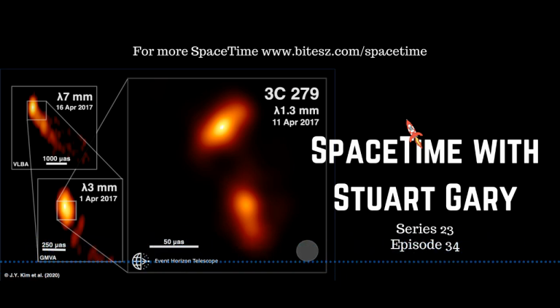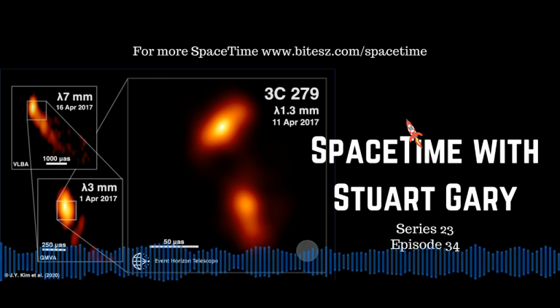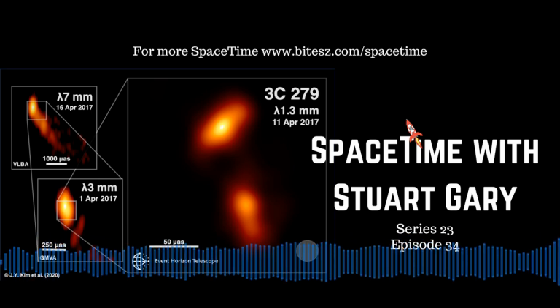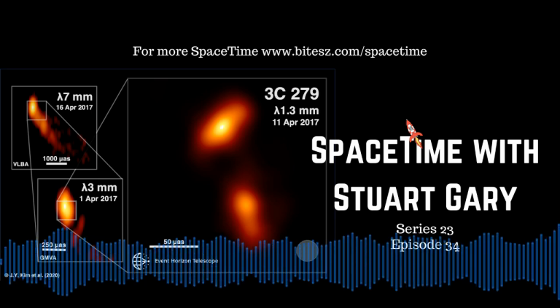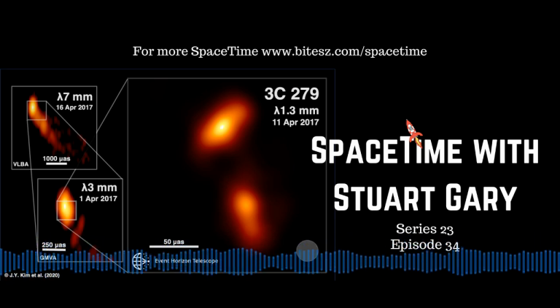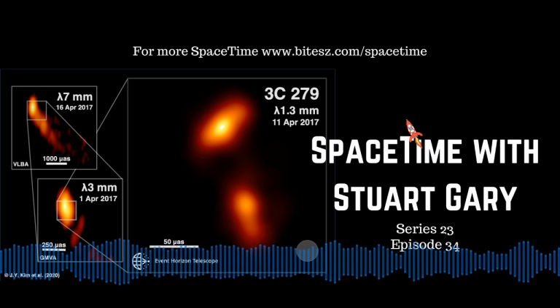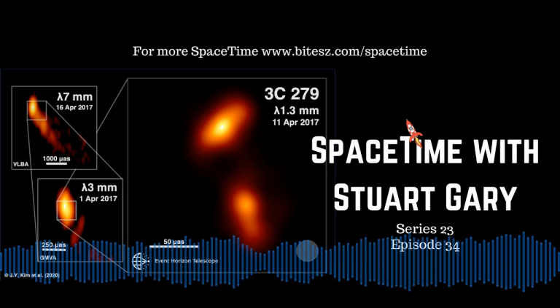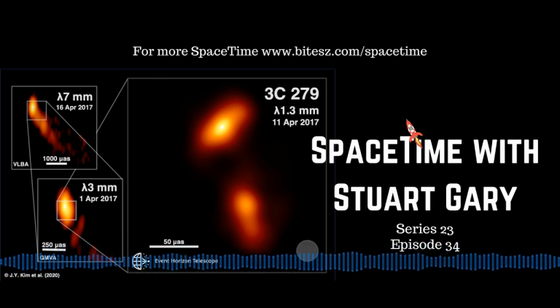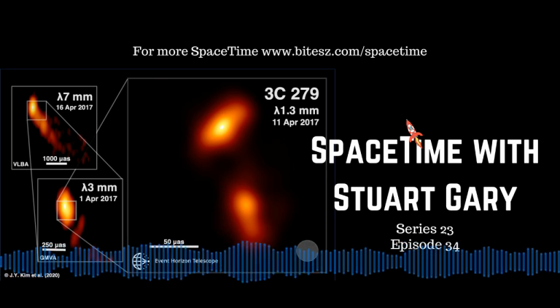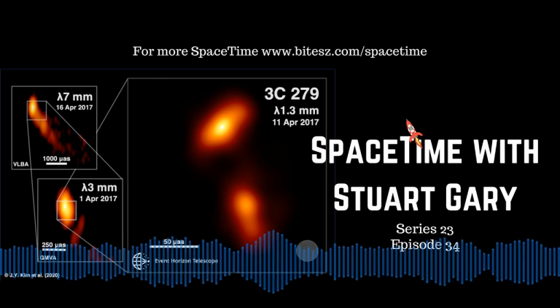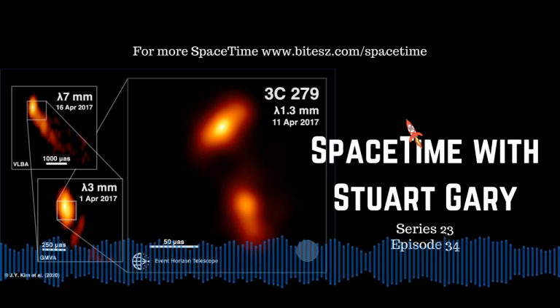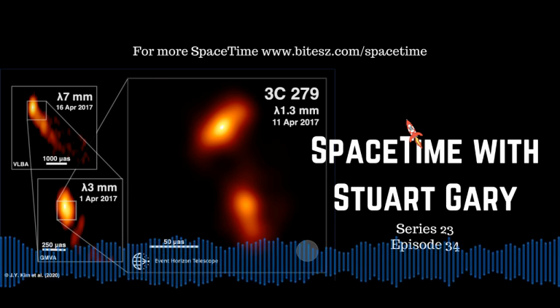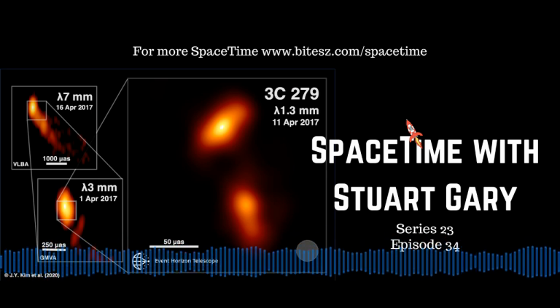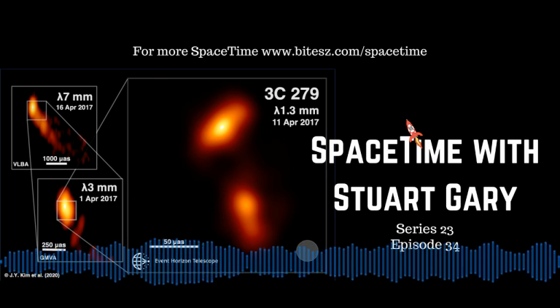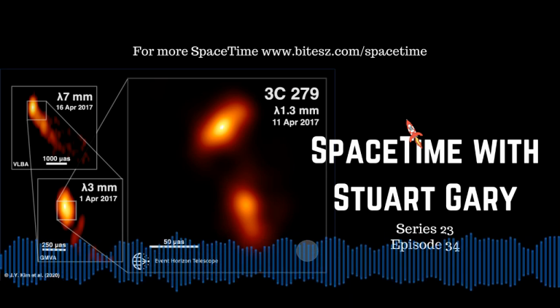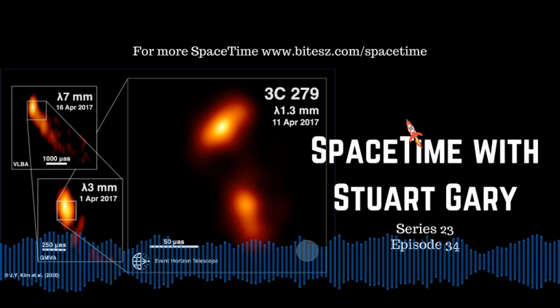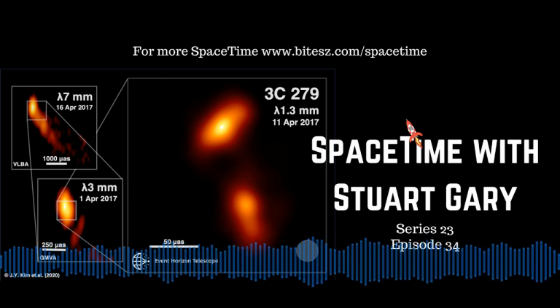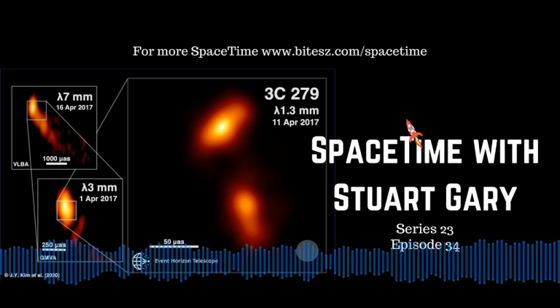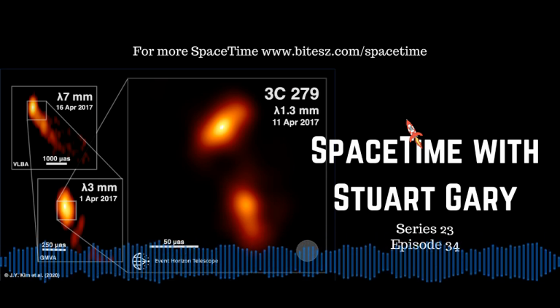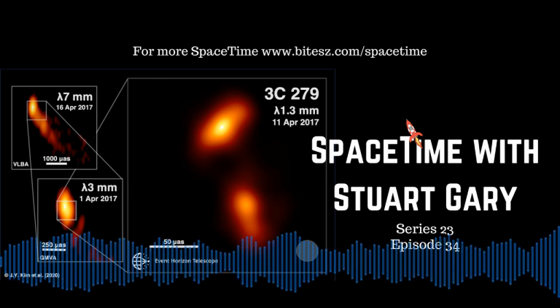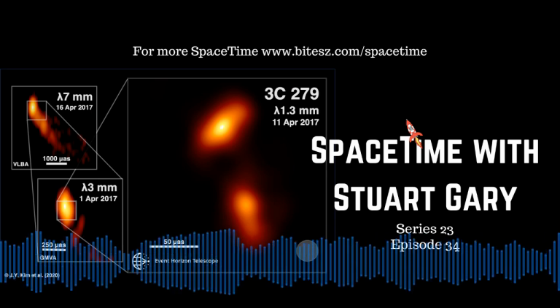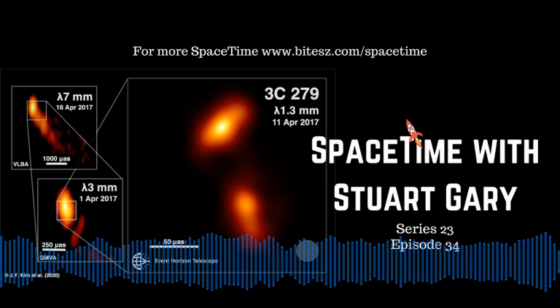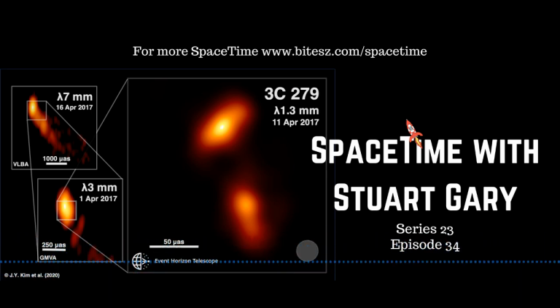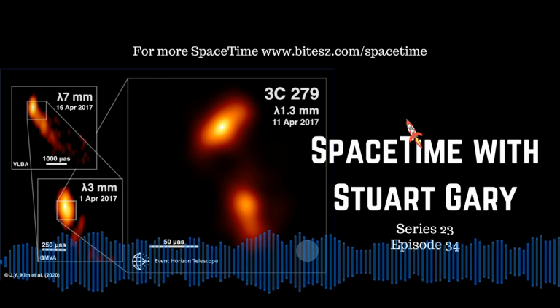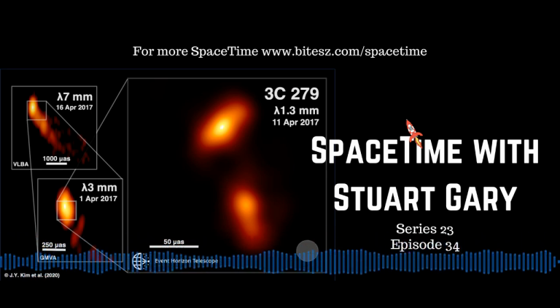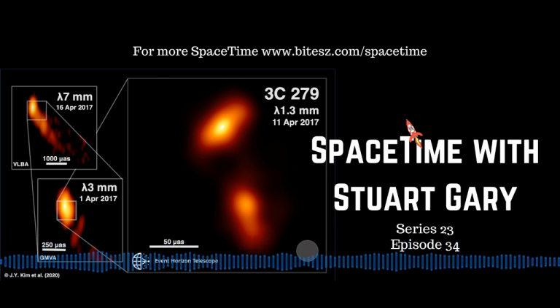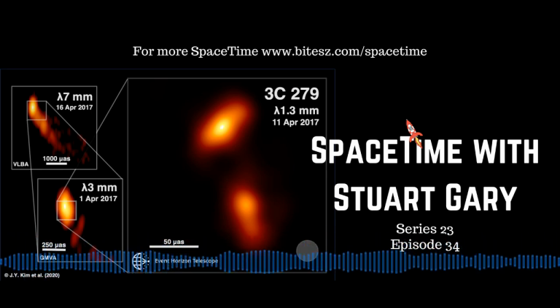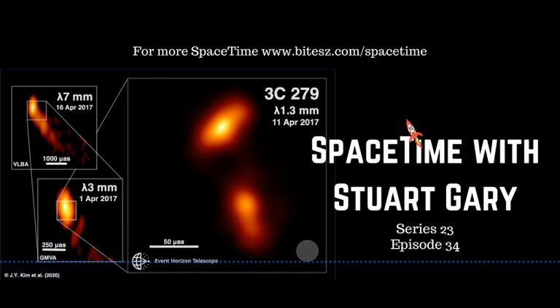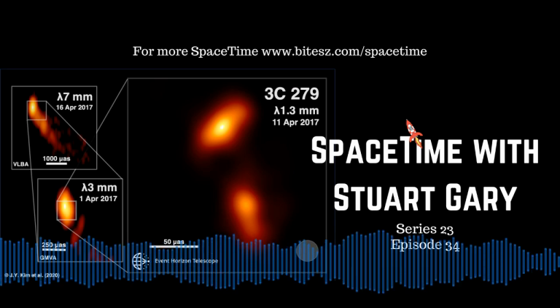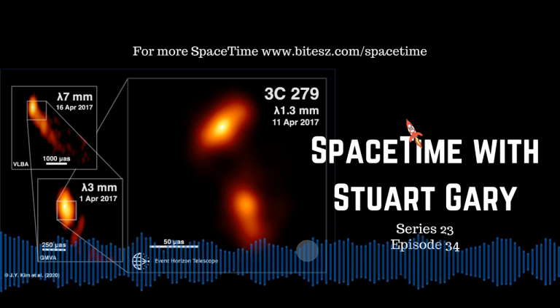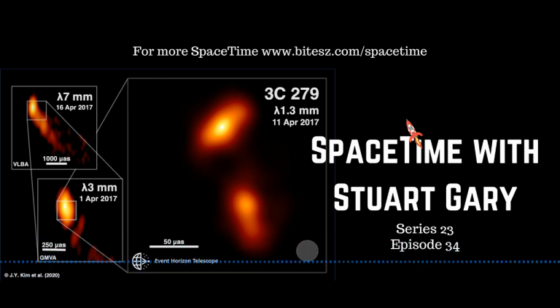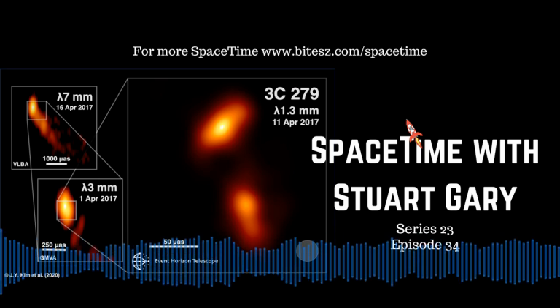And as for that long-promised image of the black hole at the center of our own galaxy, the Milky Way — well, hopefully, that's still to come.